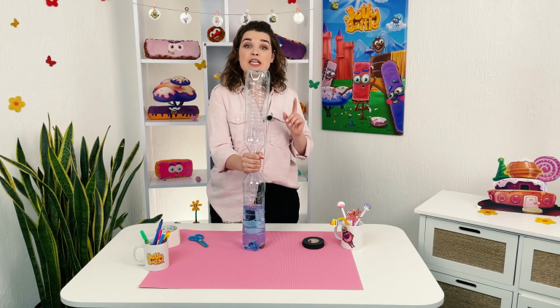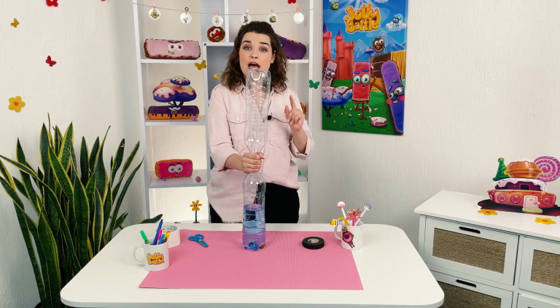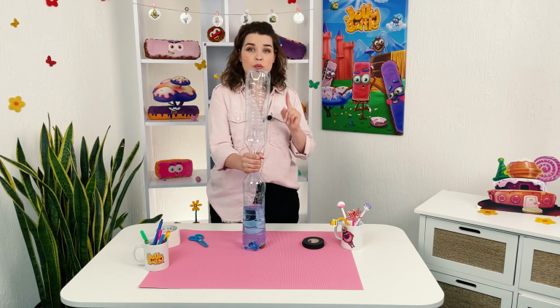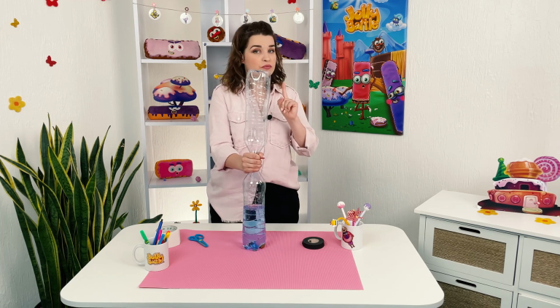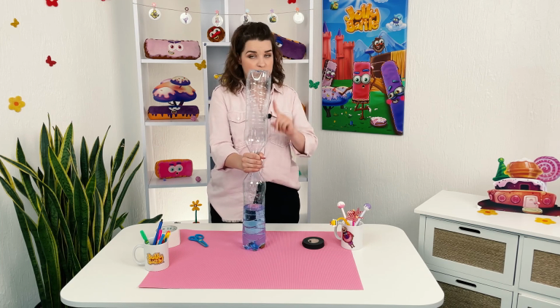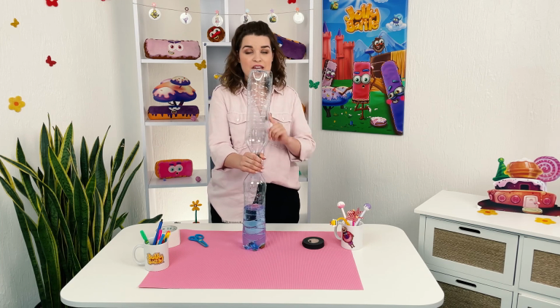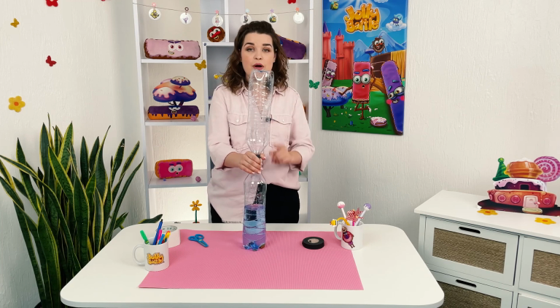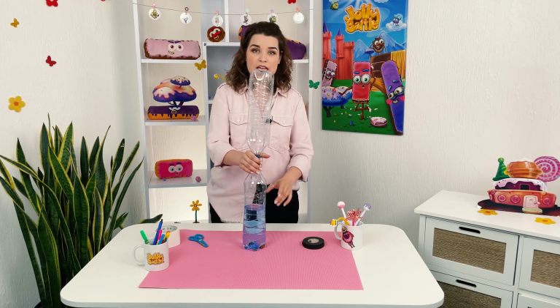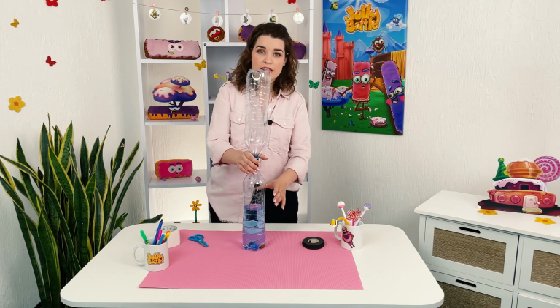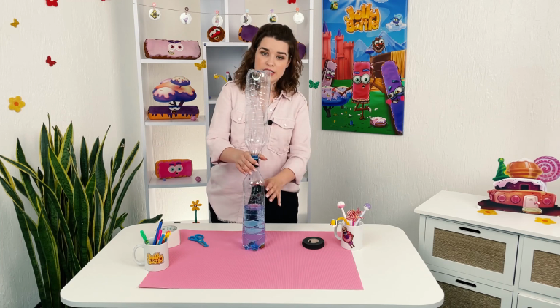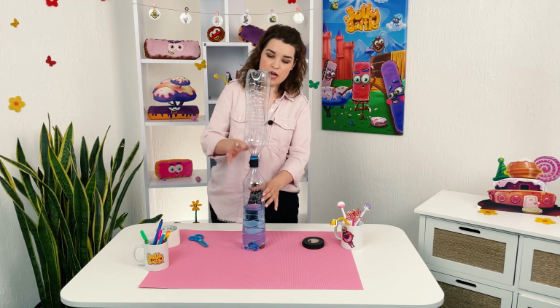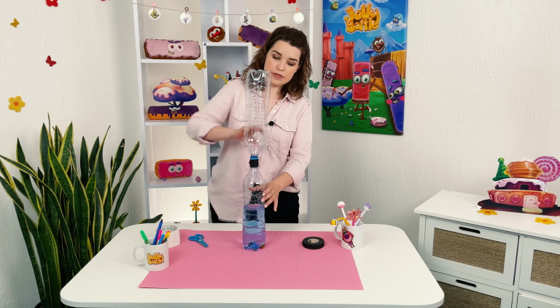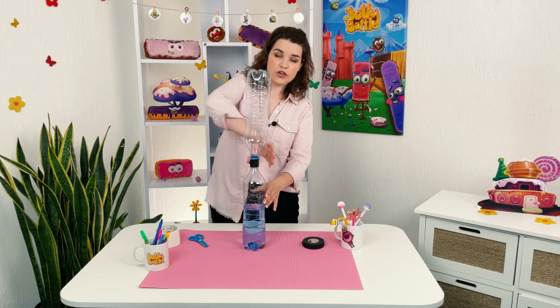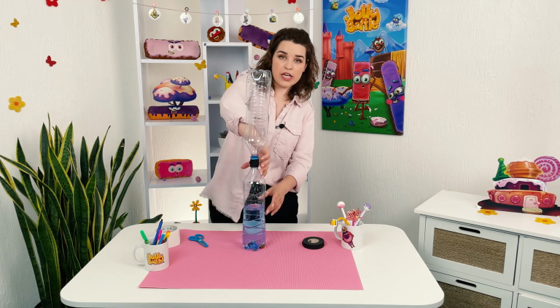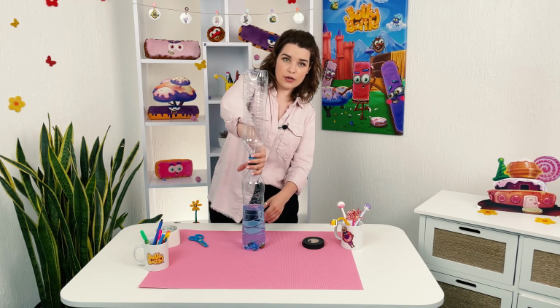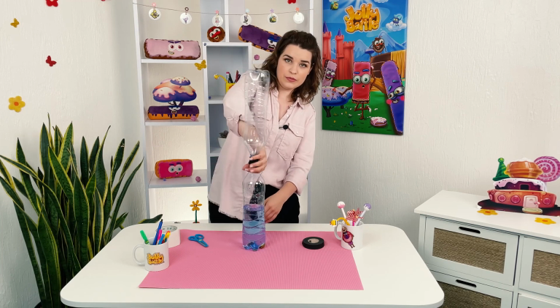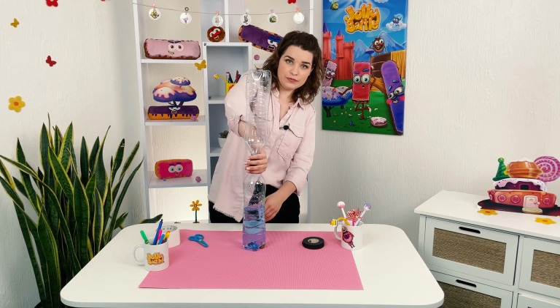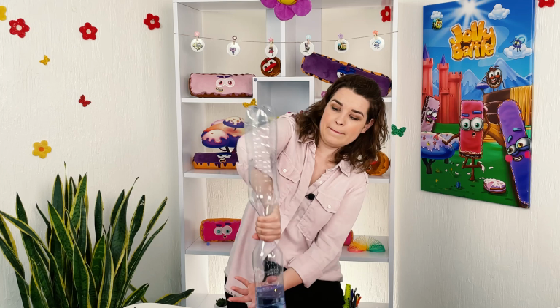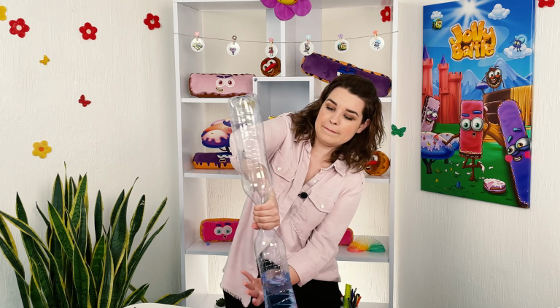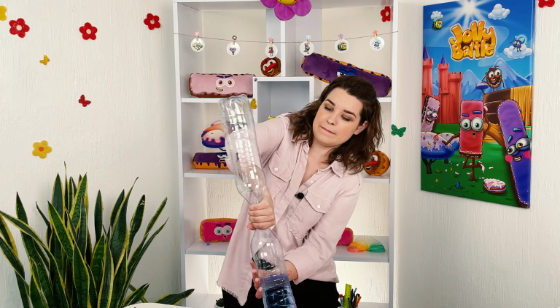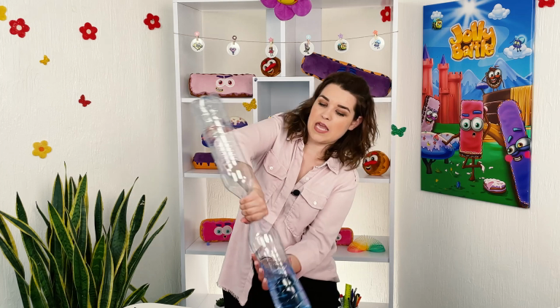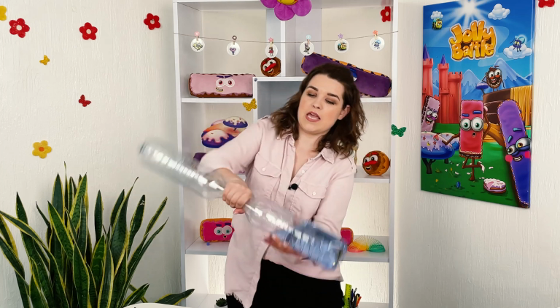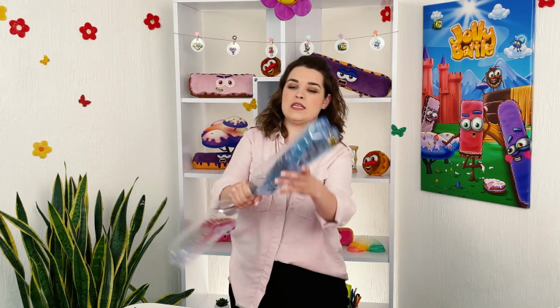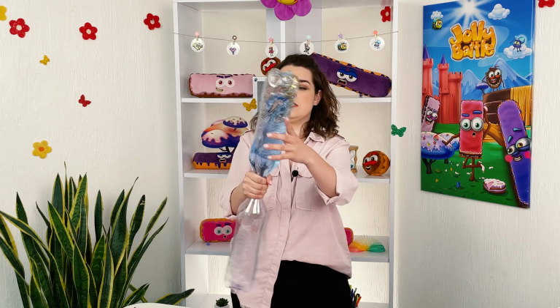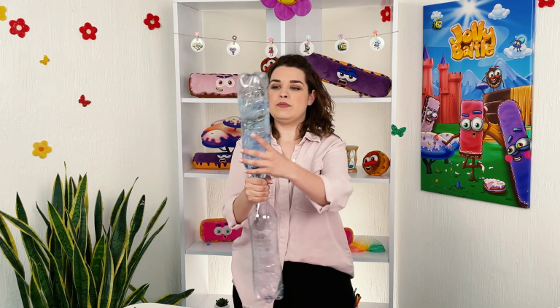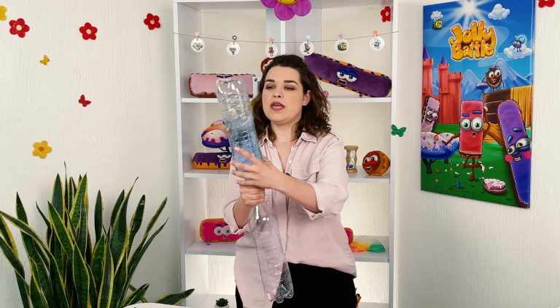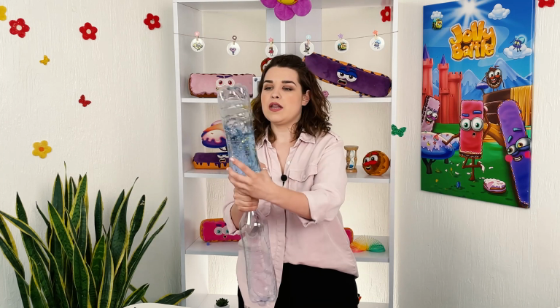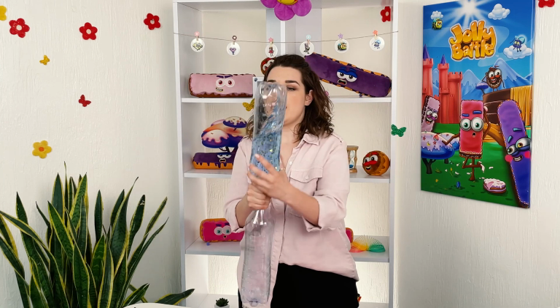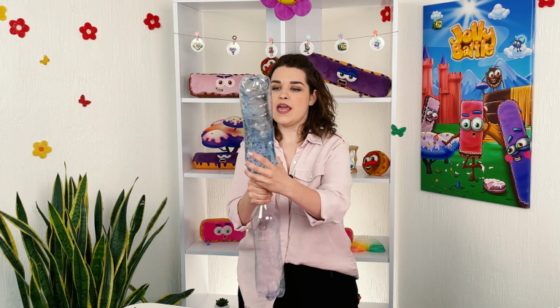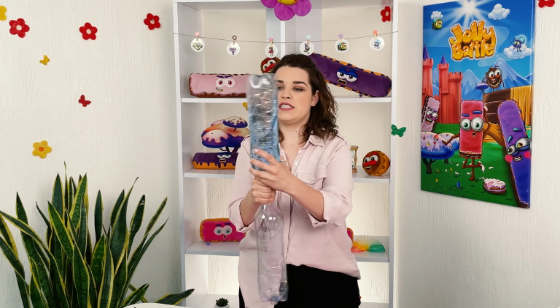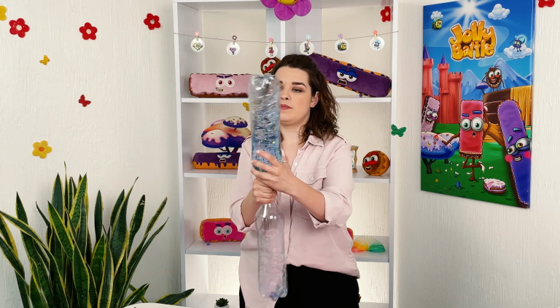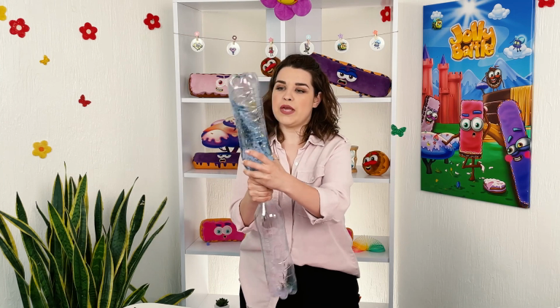Now, check out again this awesome tornado. Here we go. Spin. And spin.